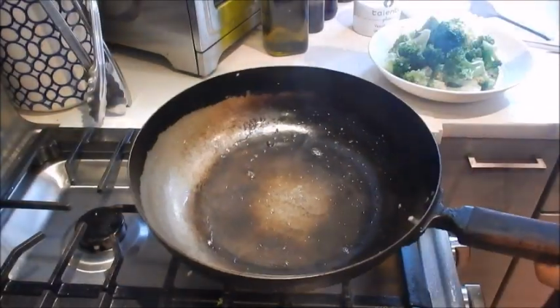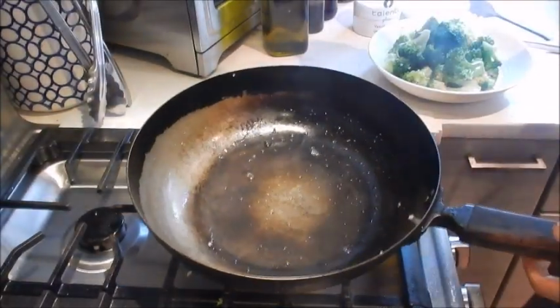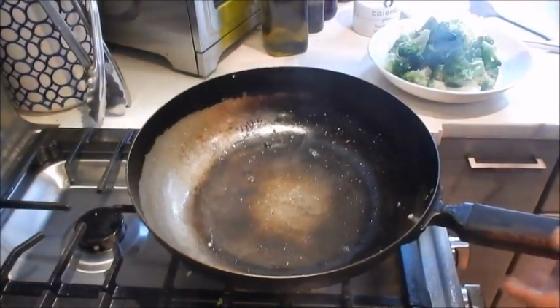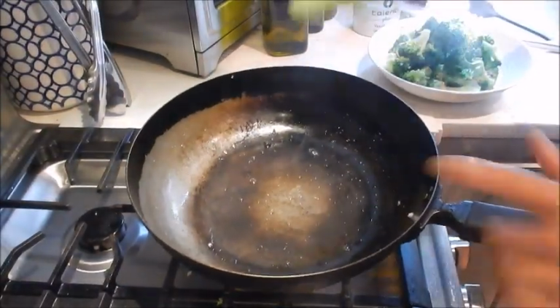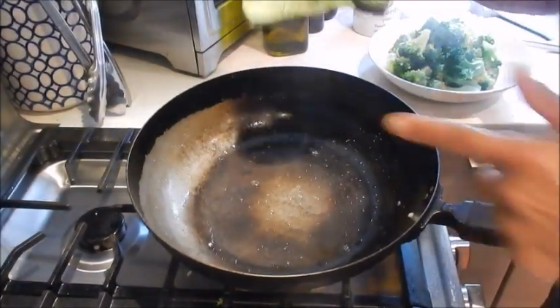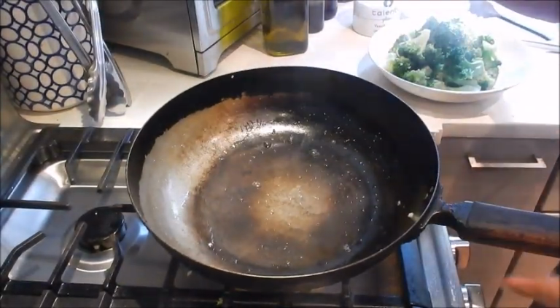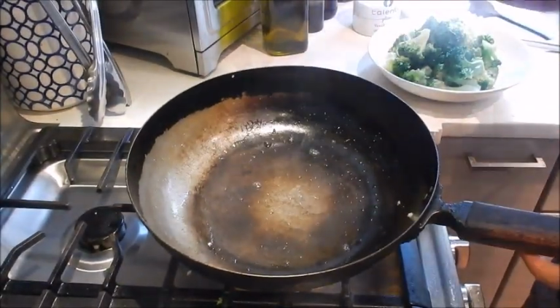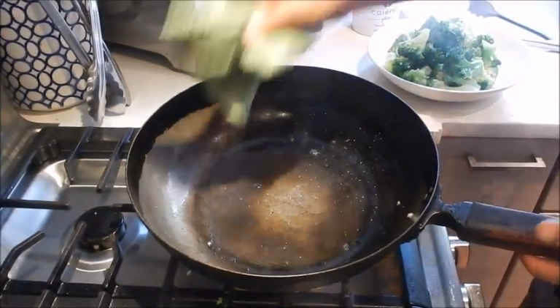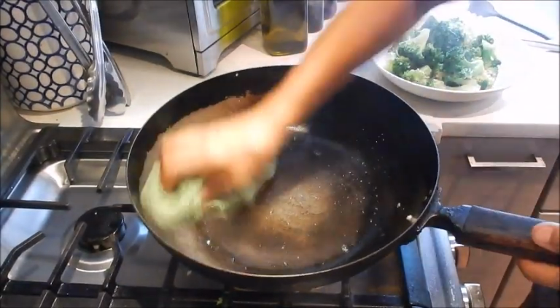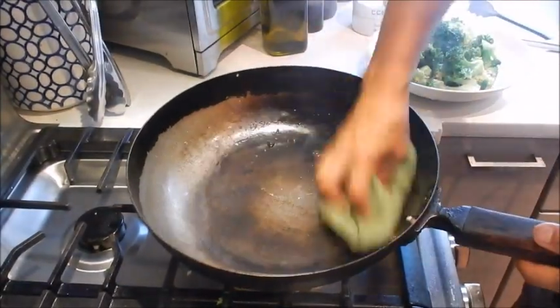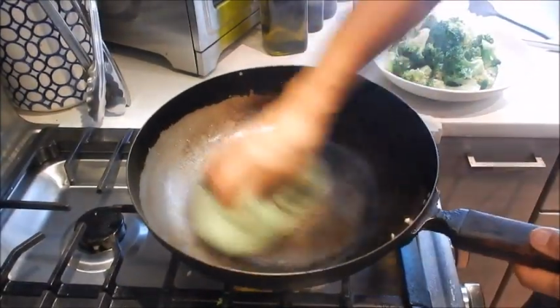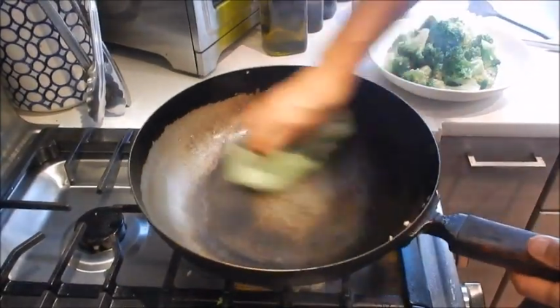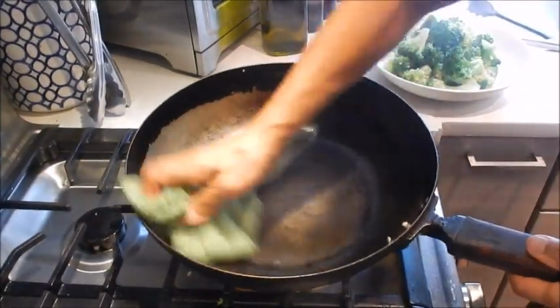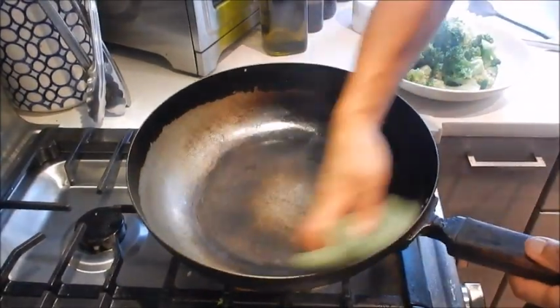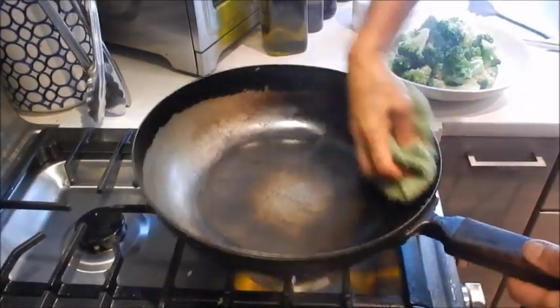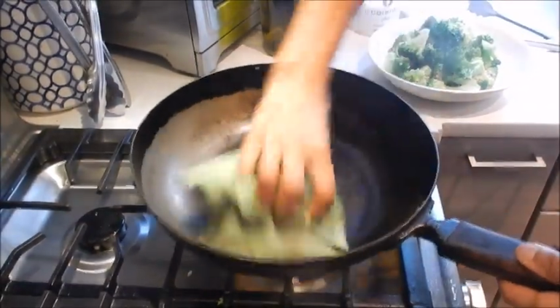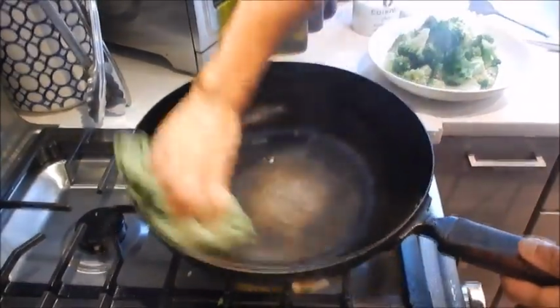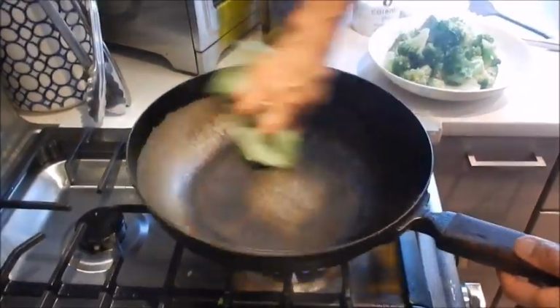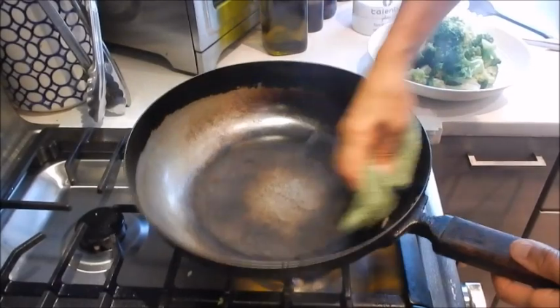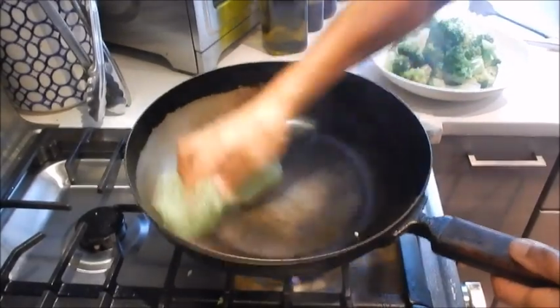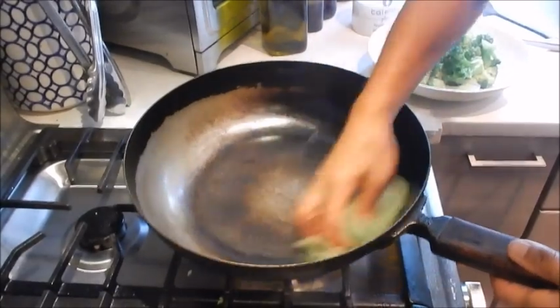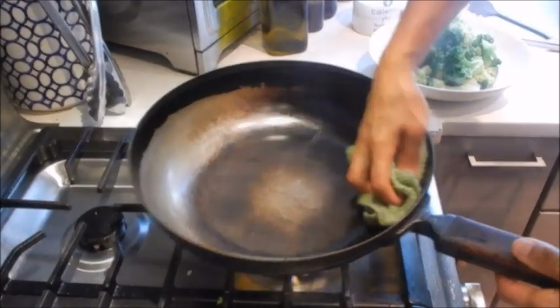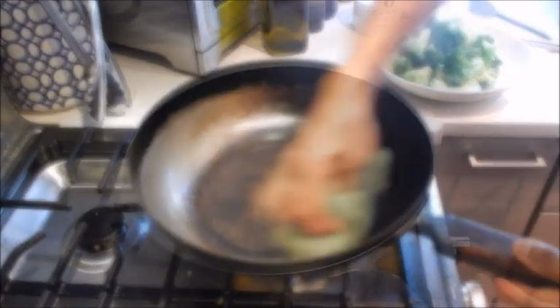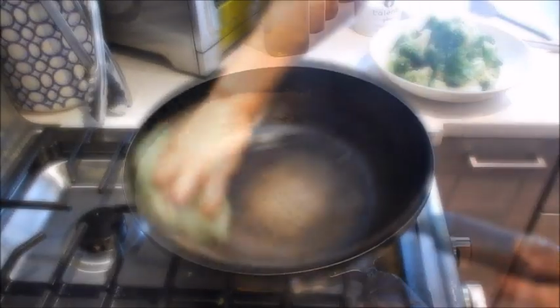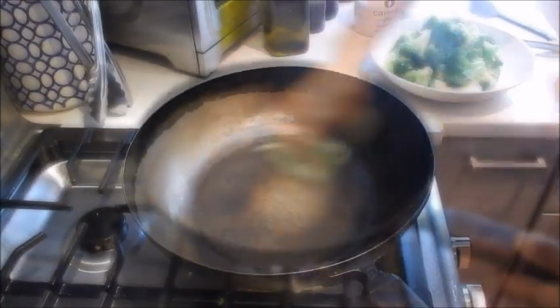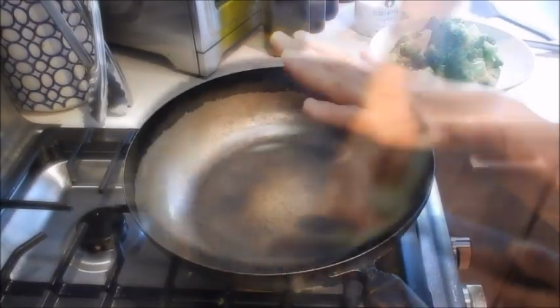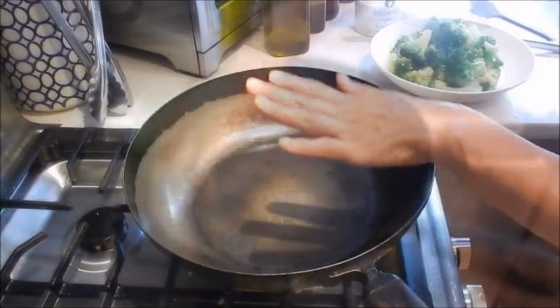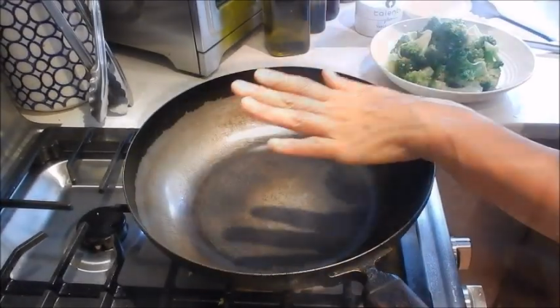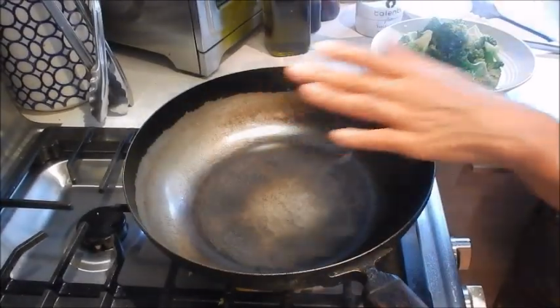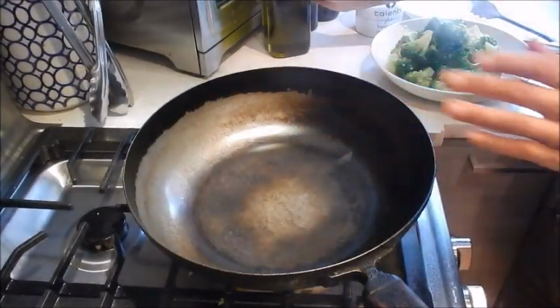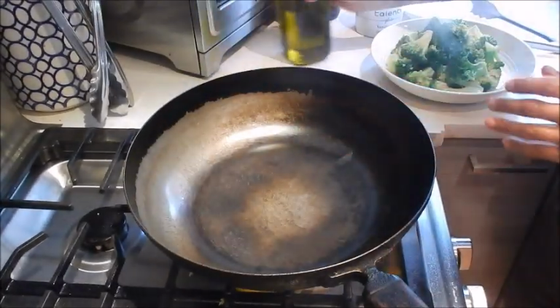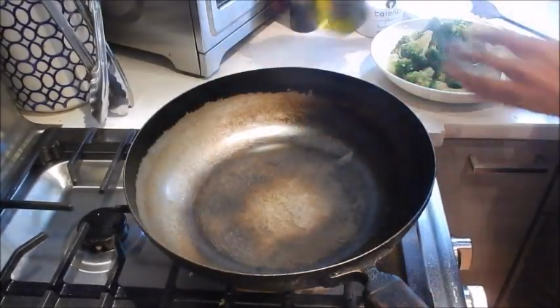I'm going to put it onto a serving plate. I've washed and rinsed the pan and dried it out. The pan is still set at medium high.